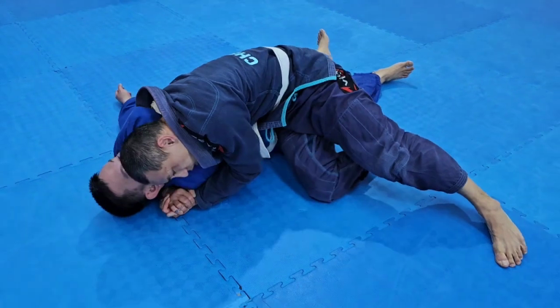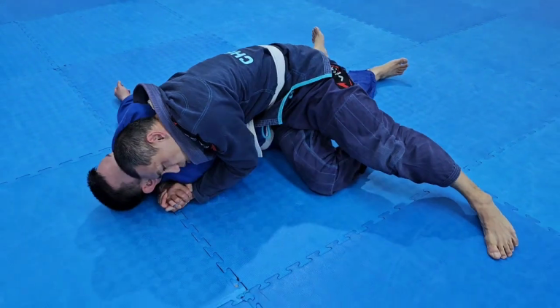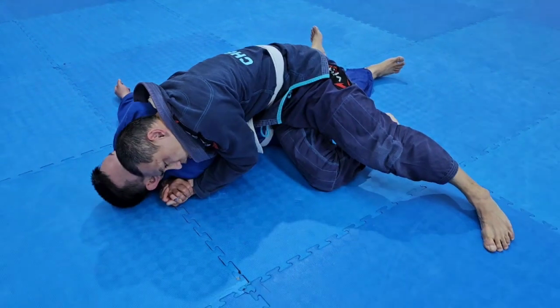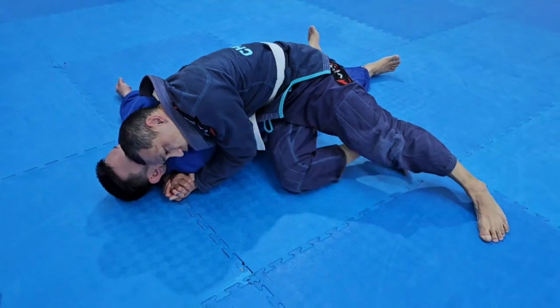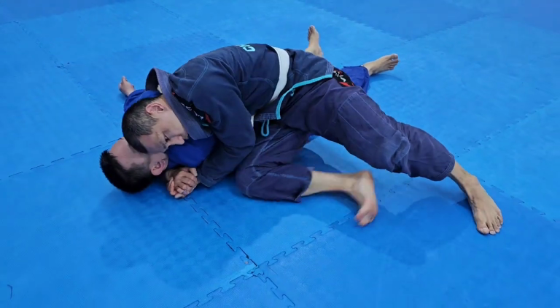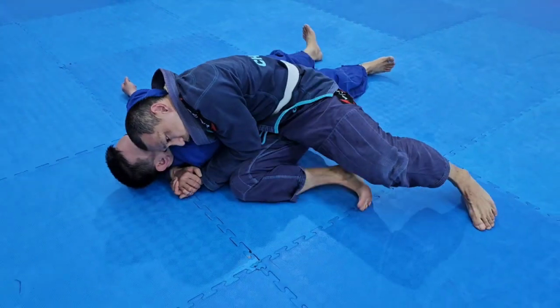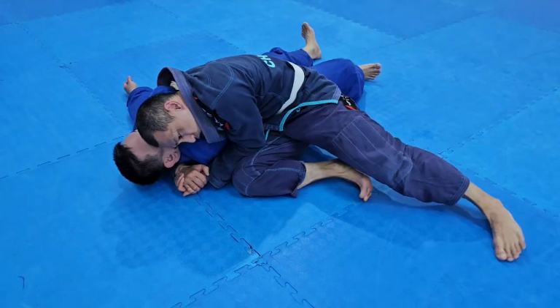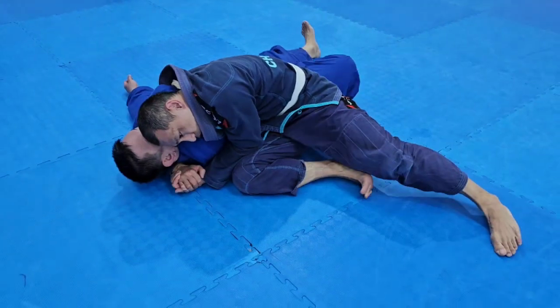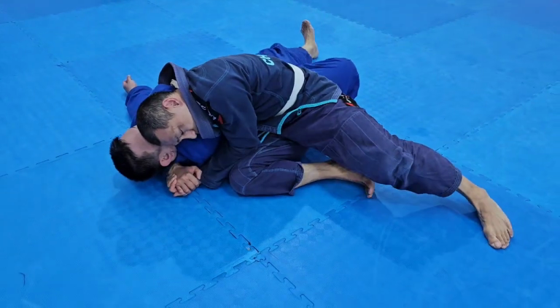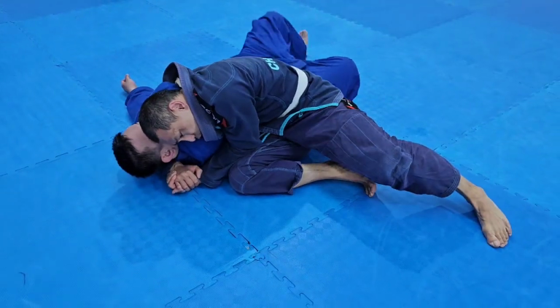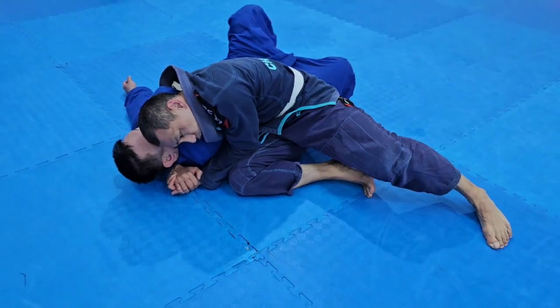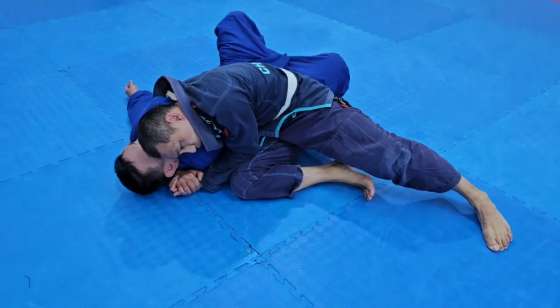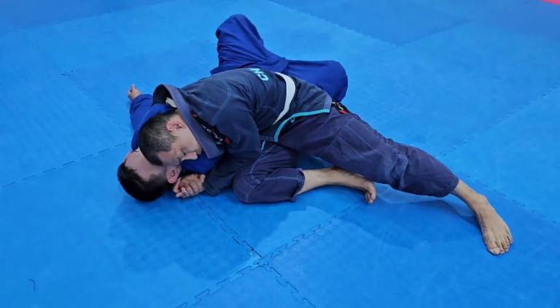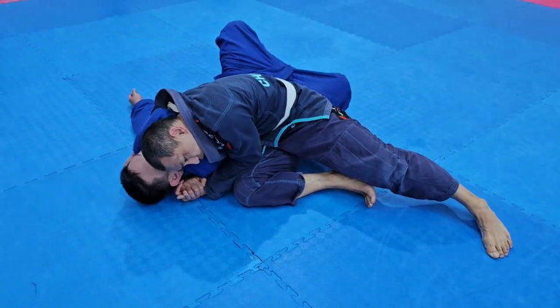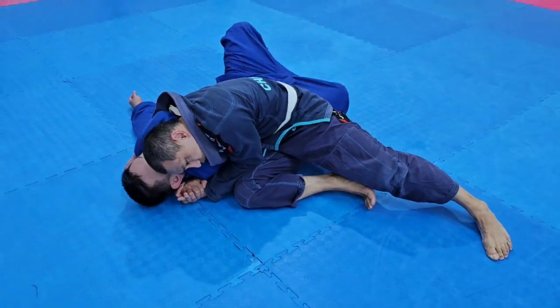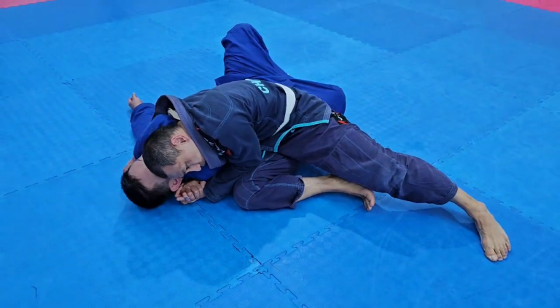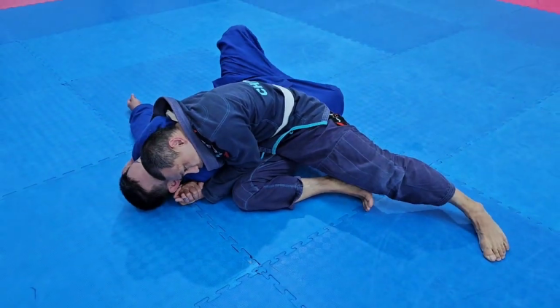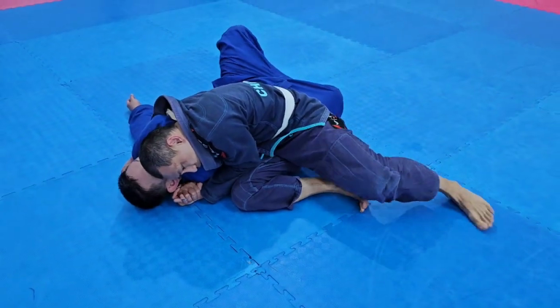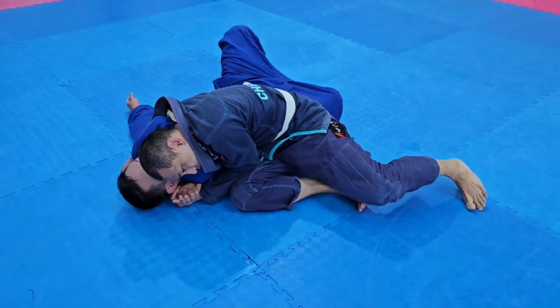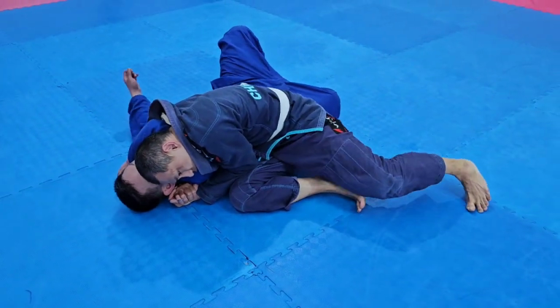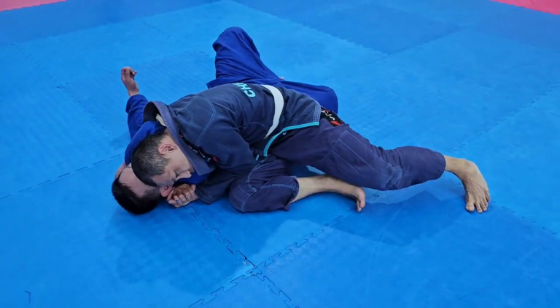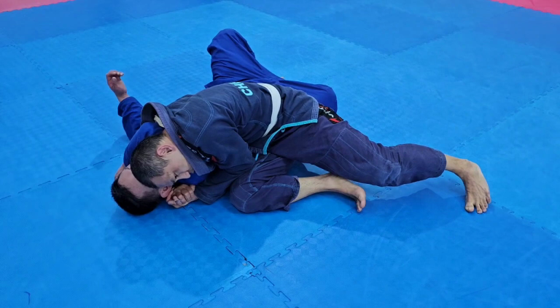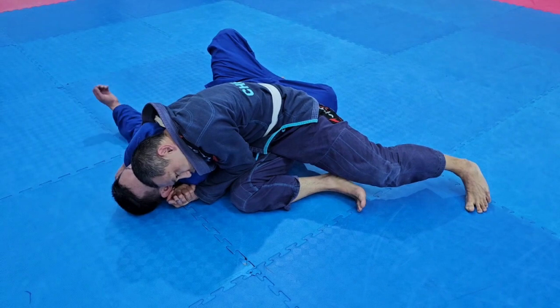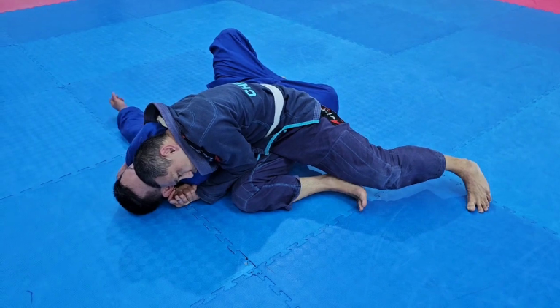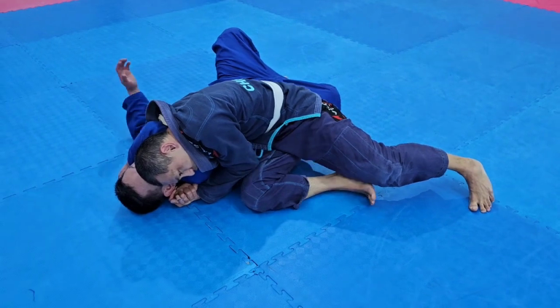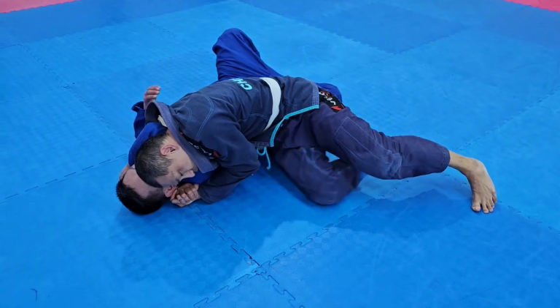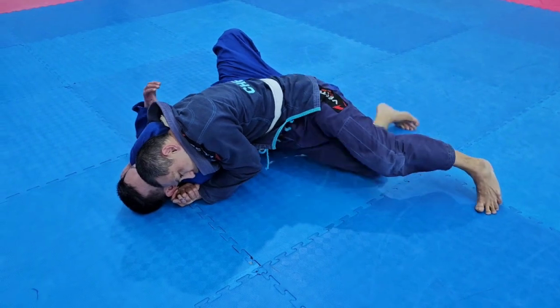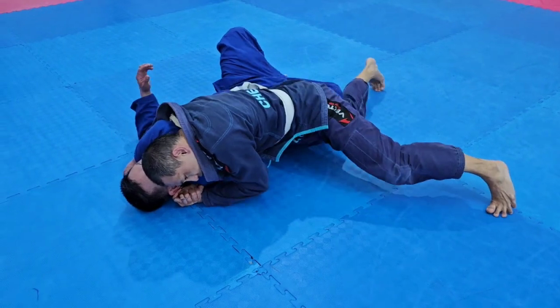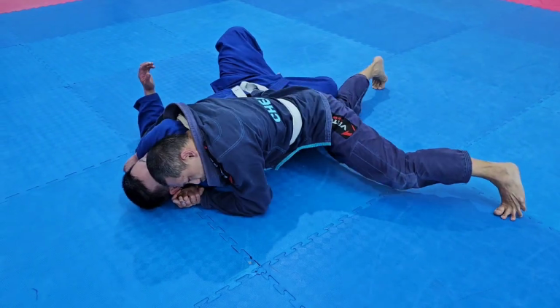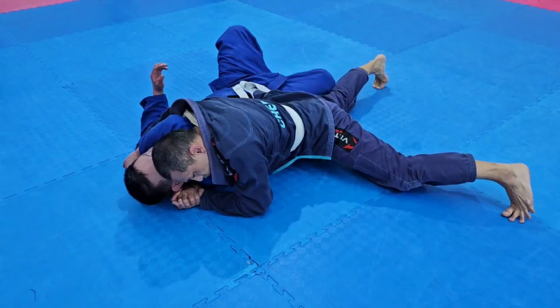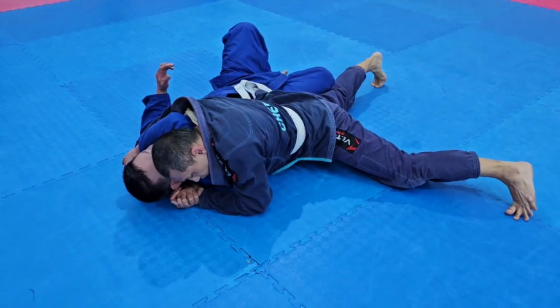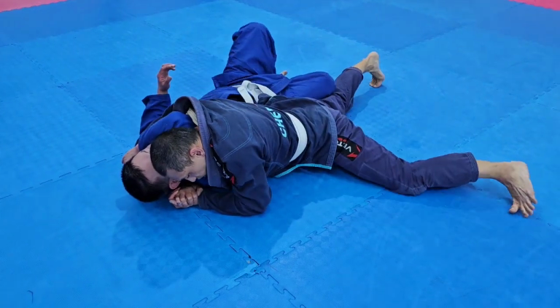Wiggle my arm in there. Make sure it's in the right position. Choke. Got my weight.